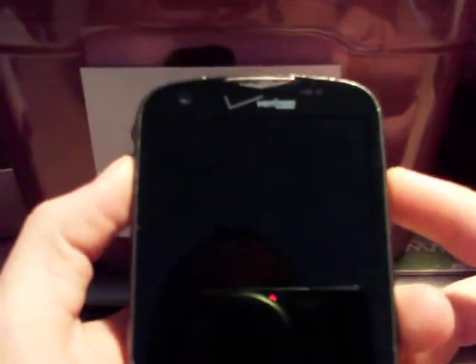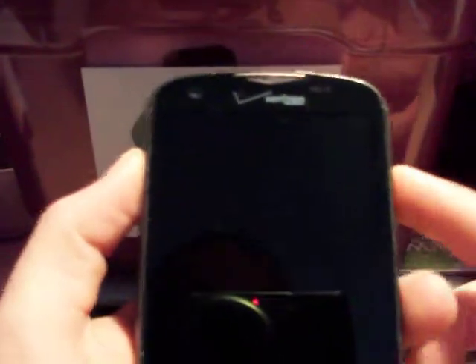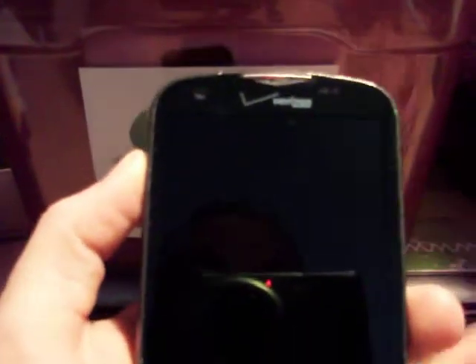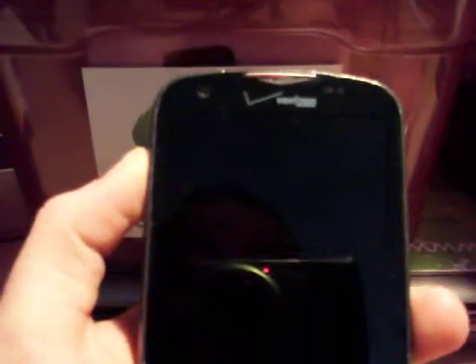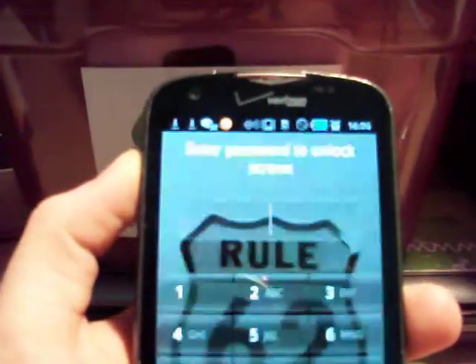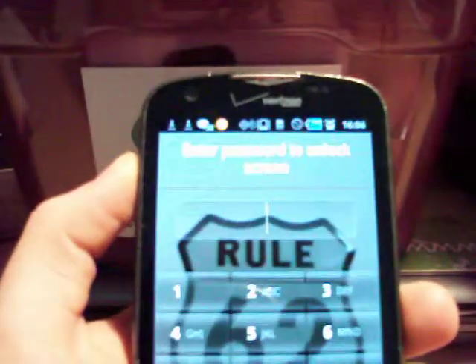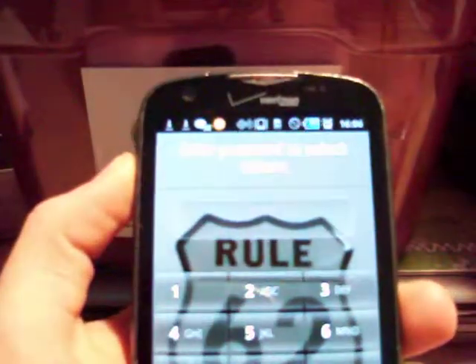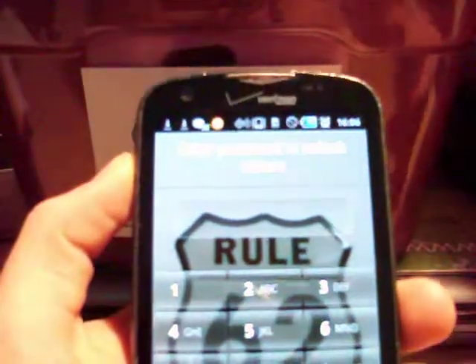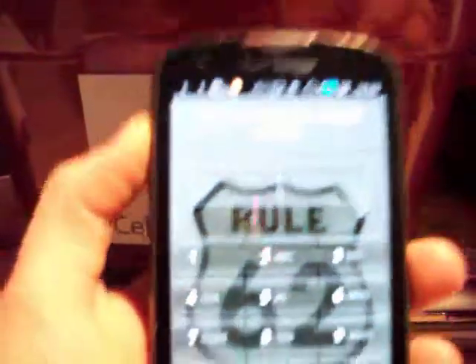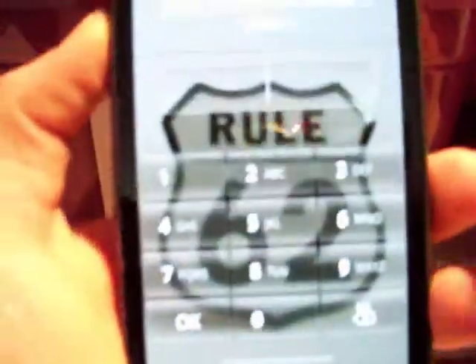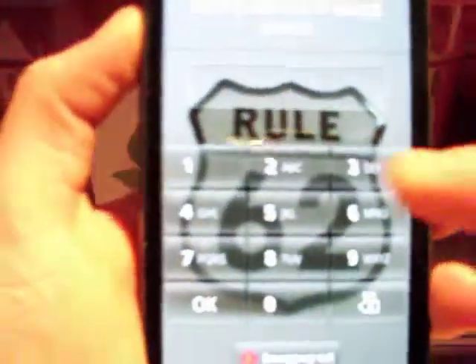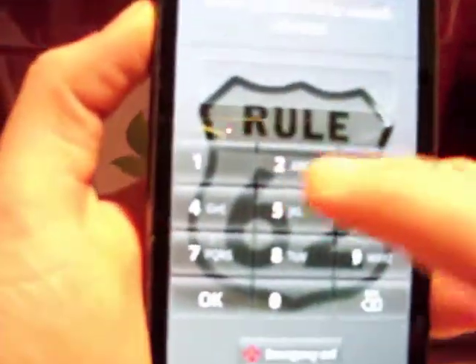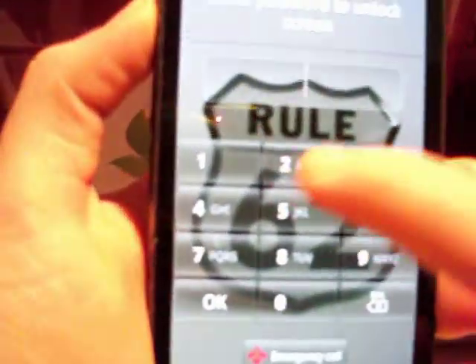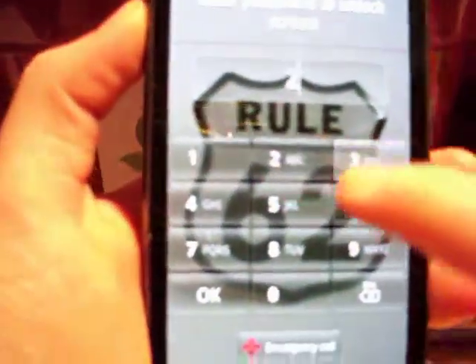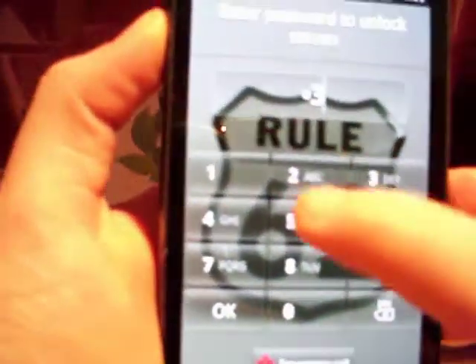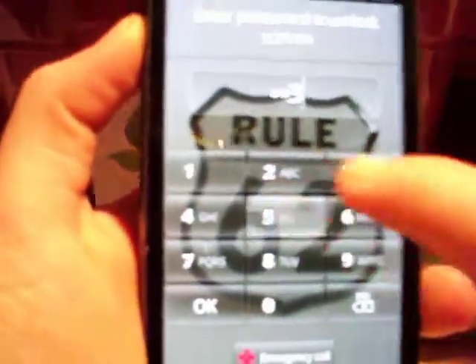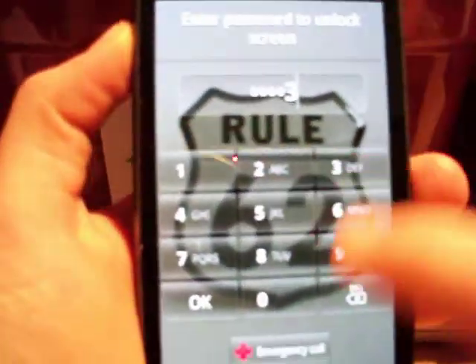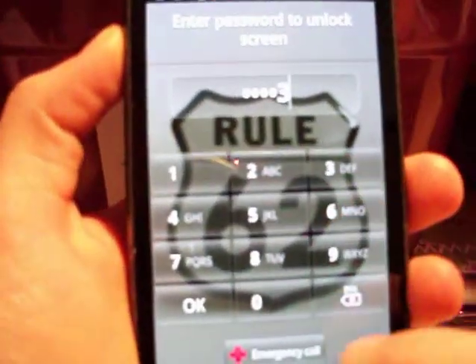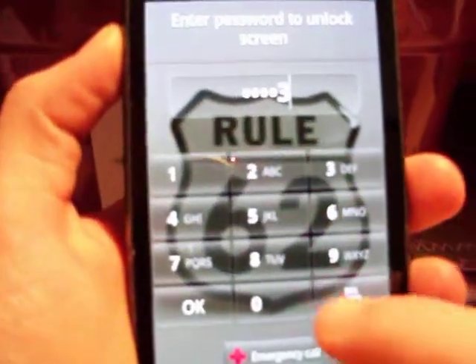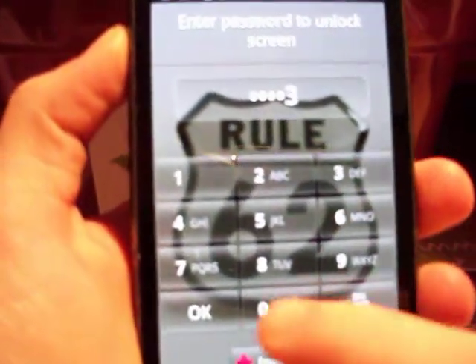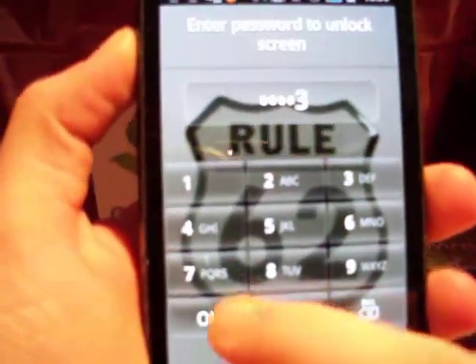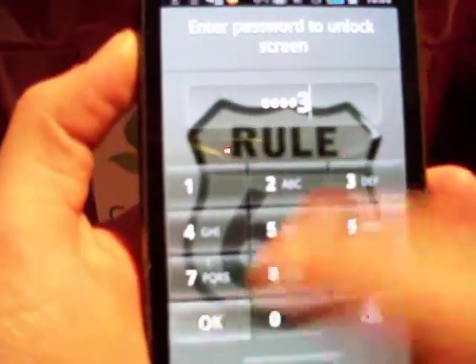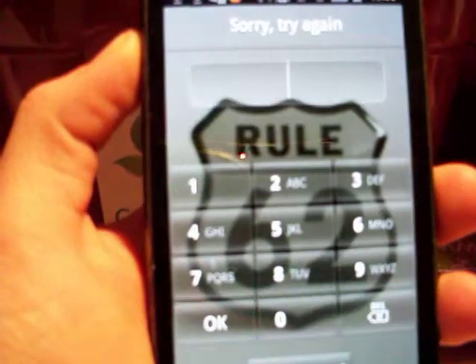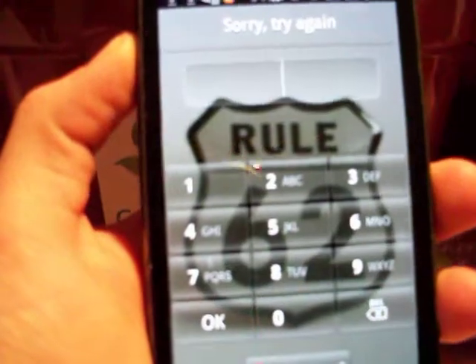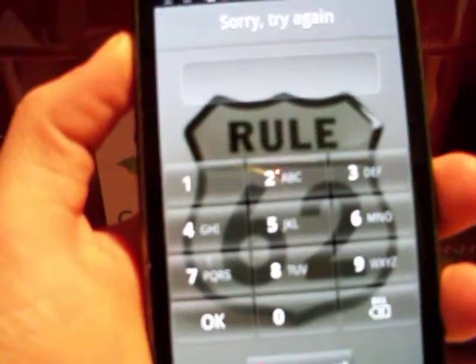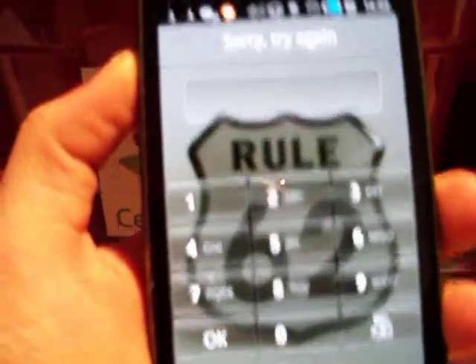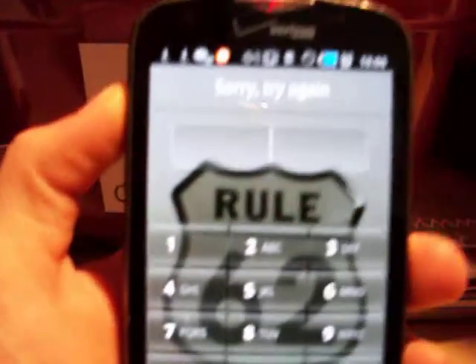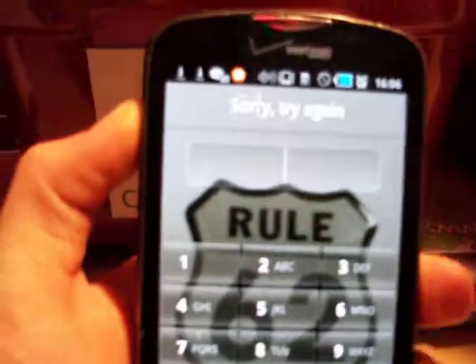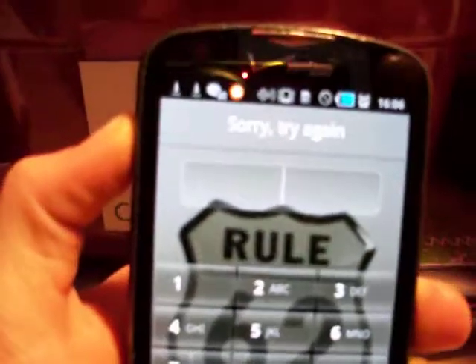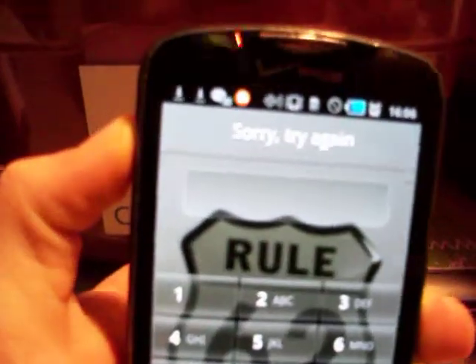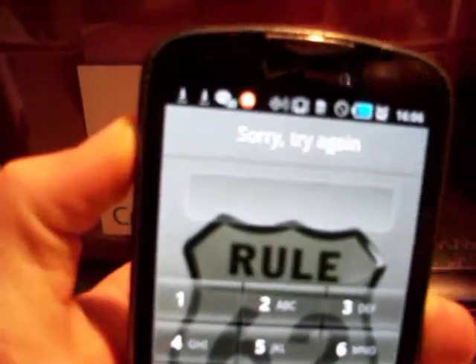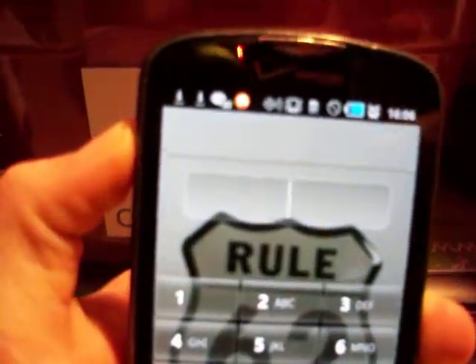Let's go ahead and get started. As you can see, without knowing what the password is, we are locked out.